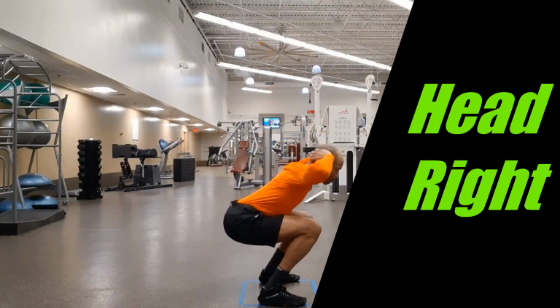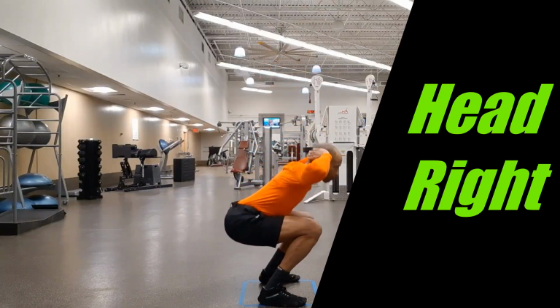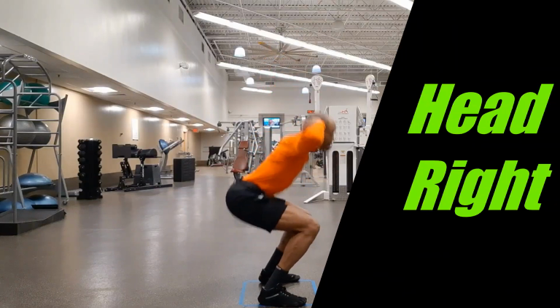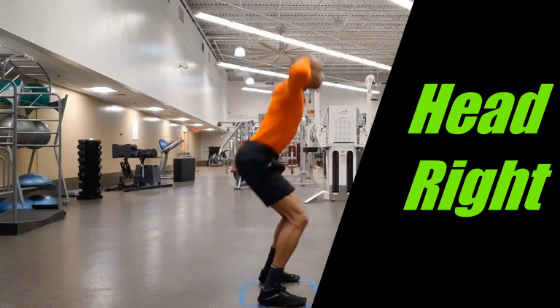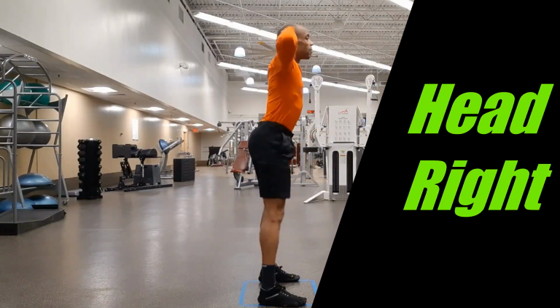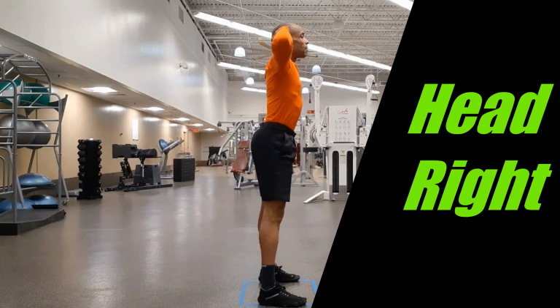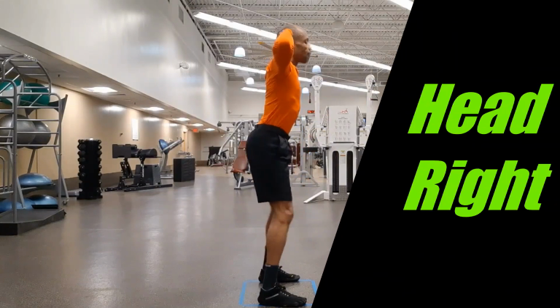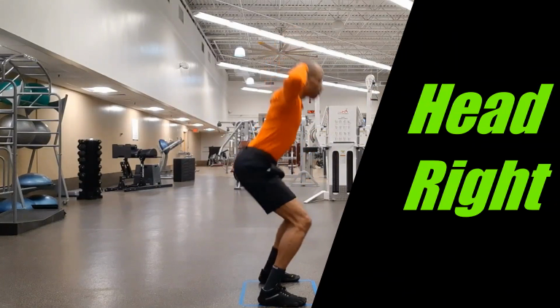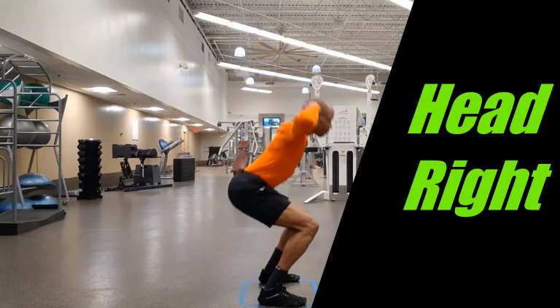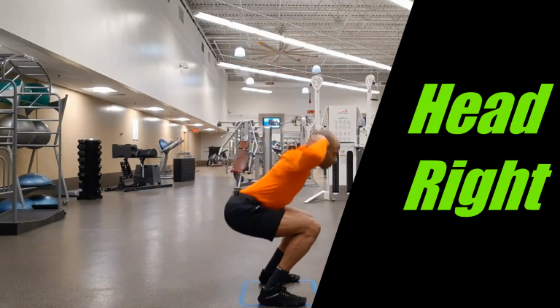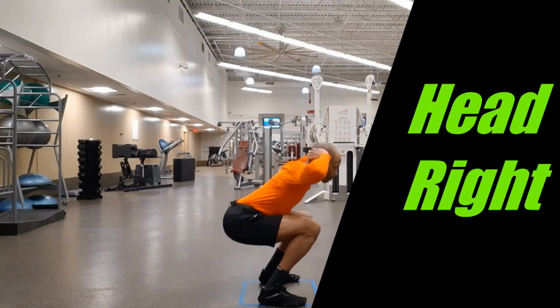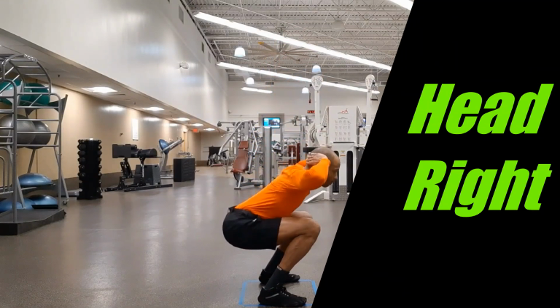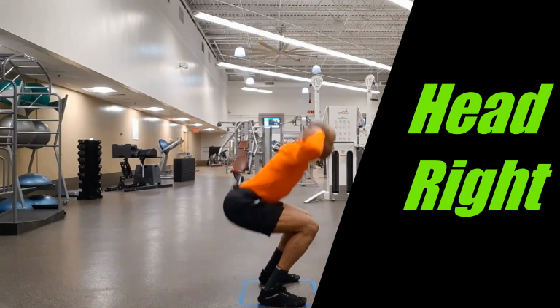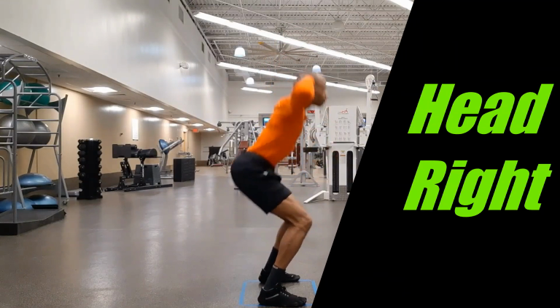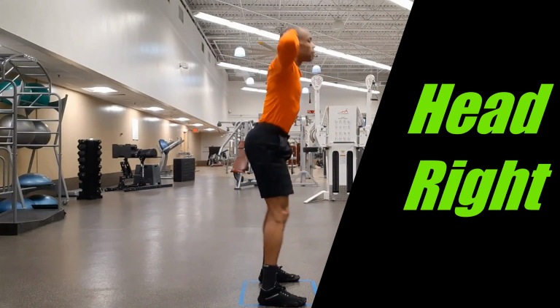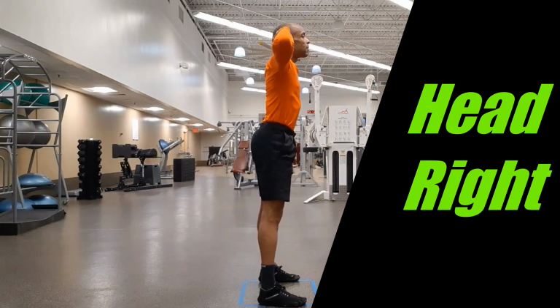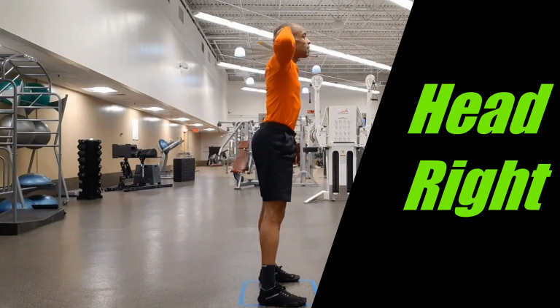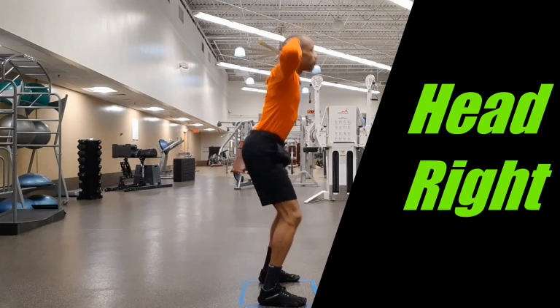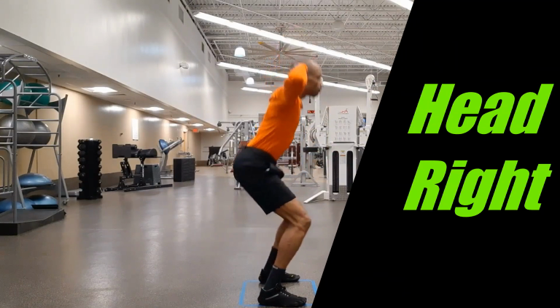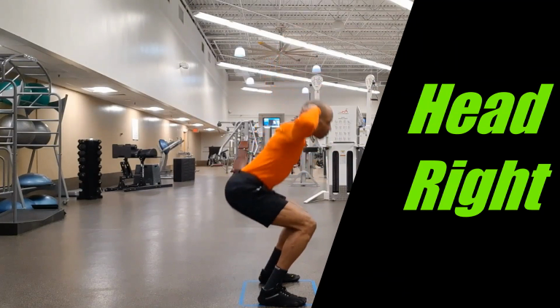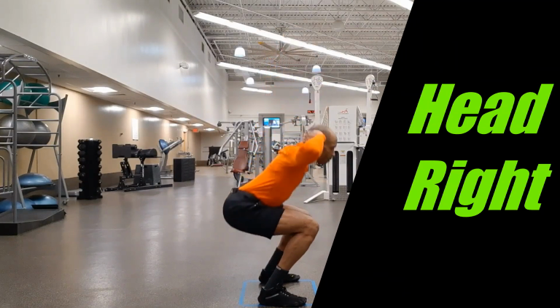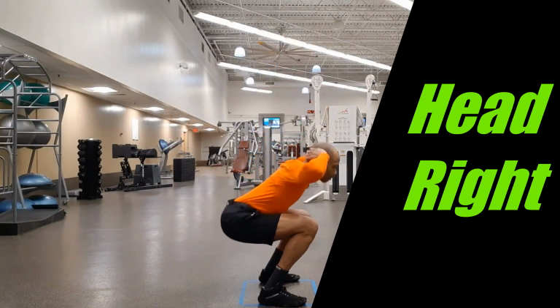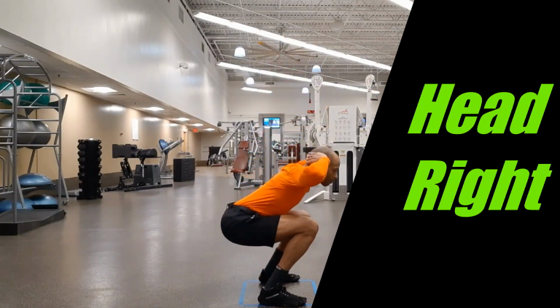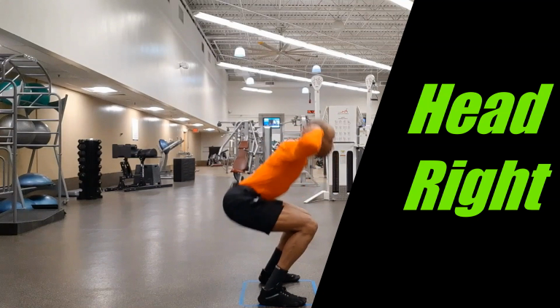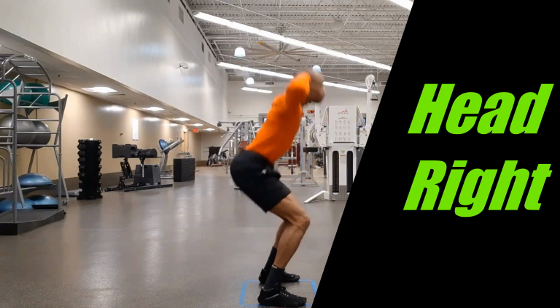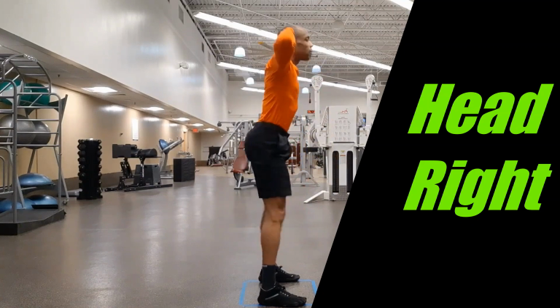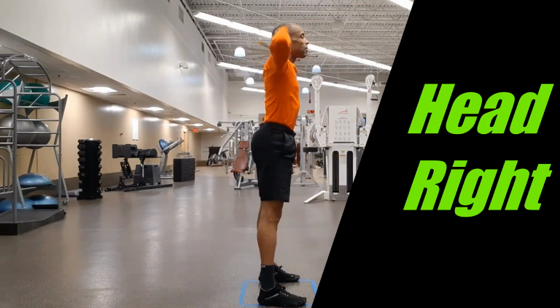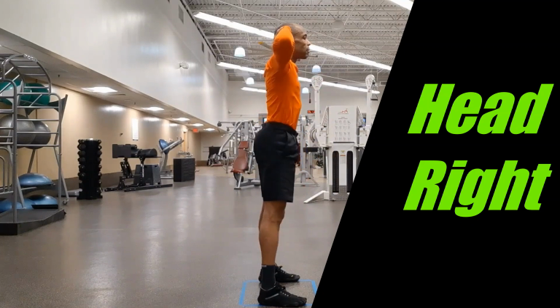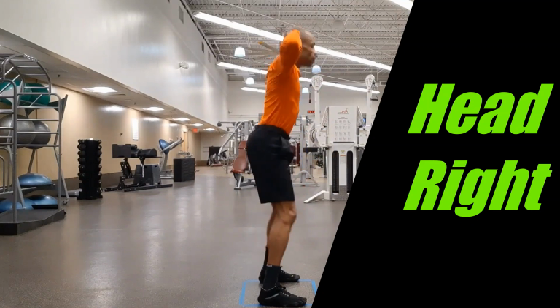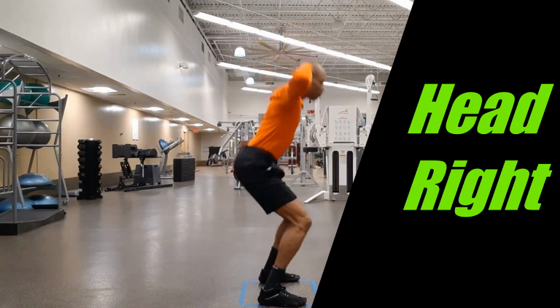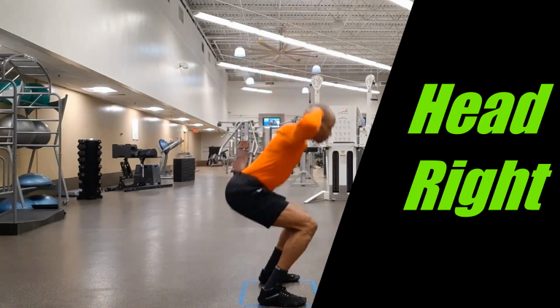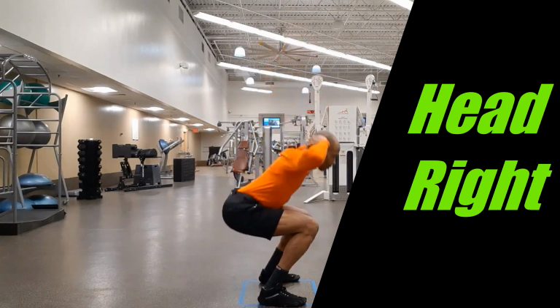The squat depth can either be shallow or deep, and the feet stance narrow or wide.